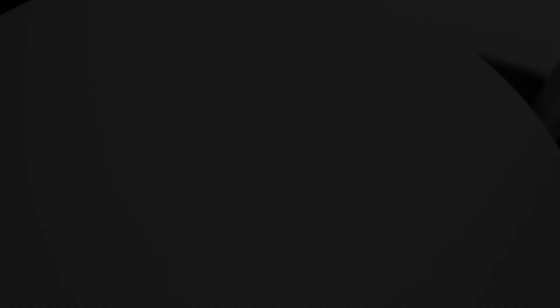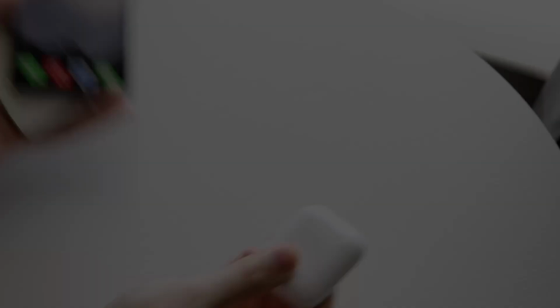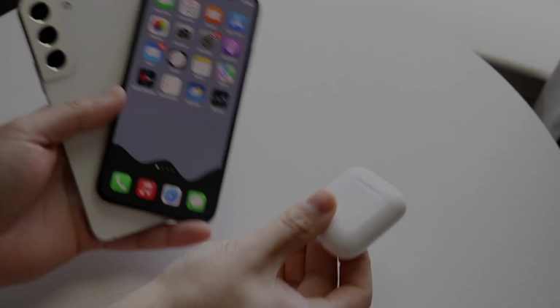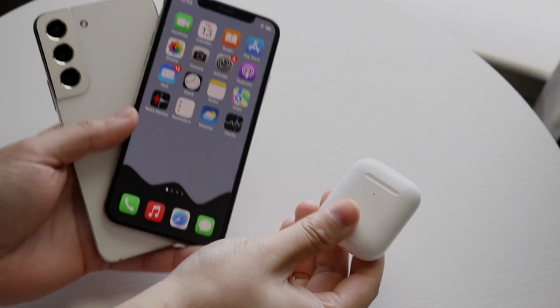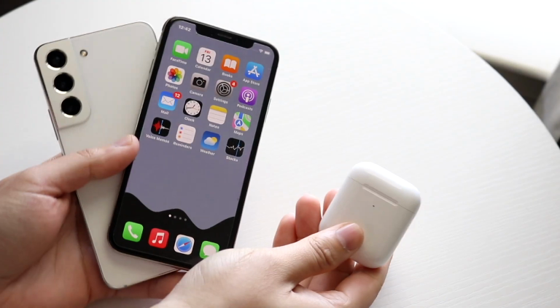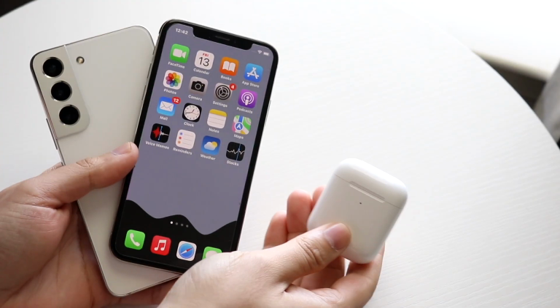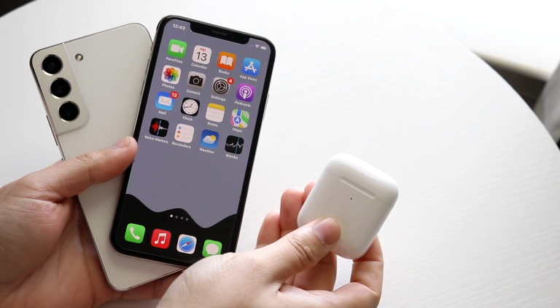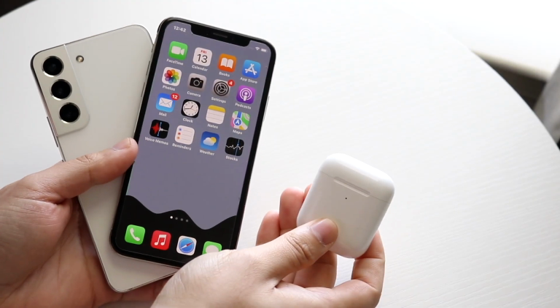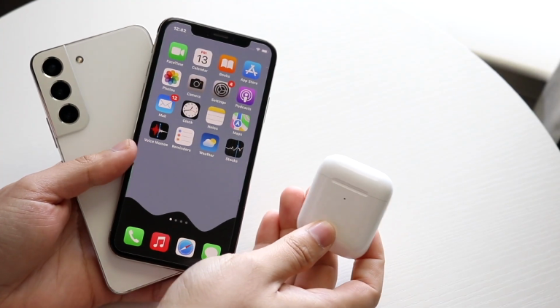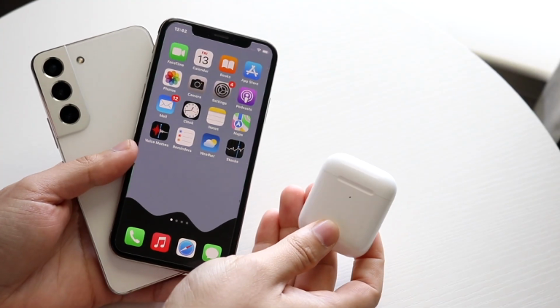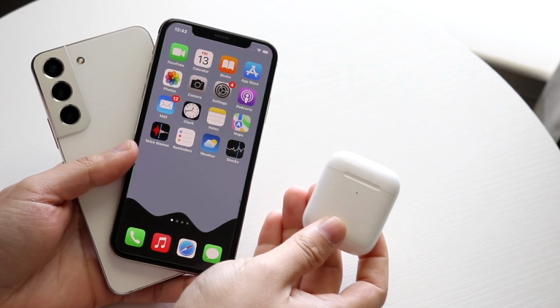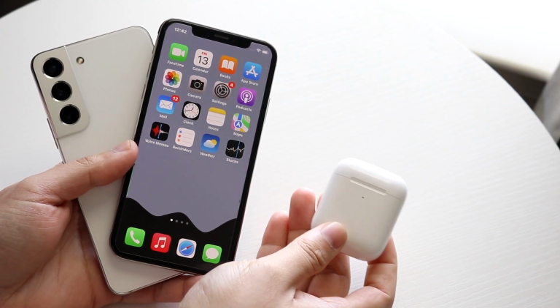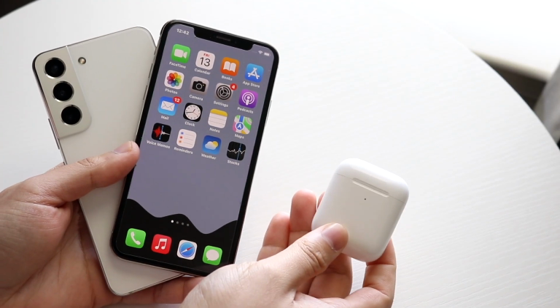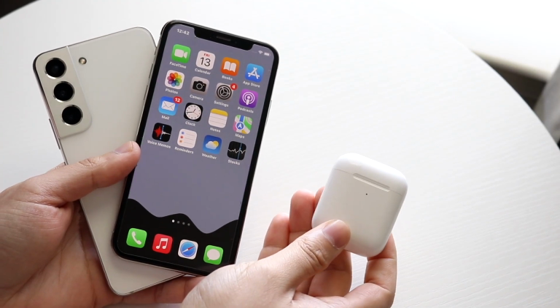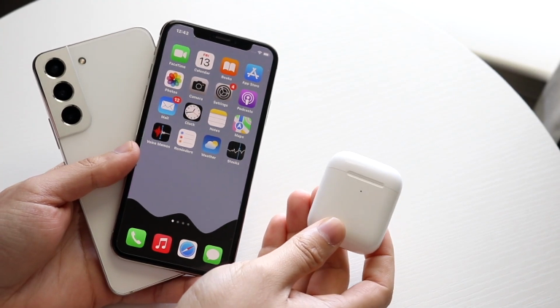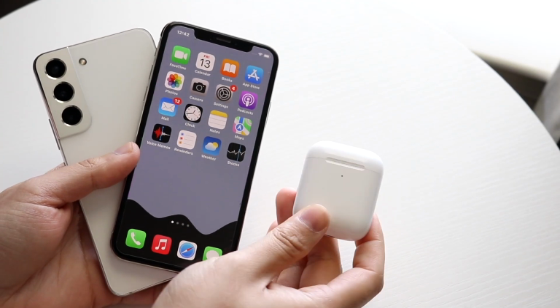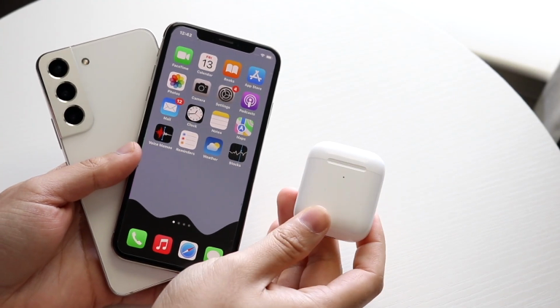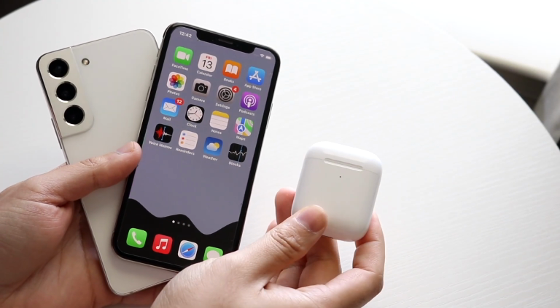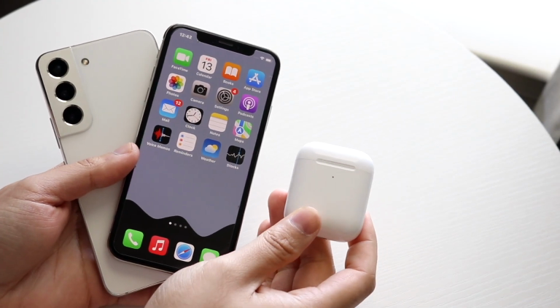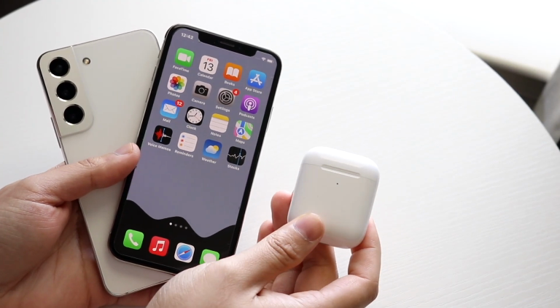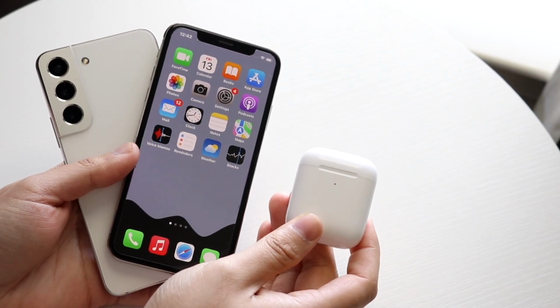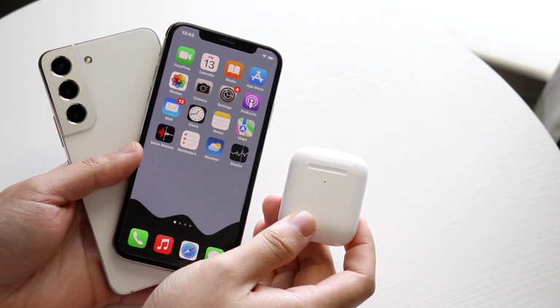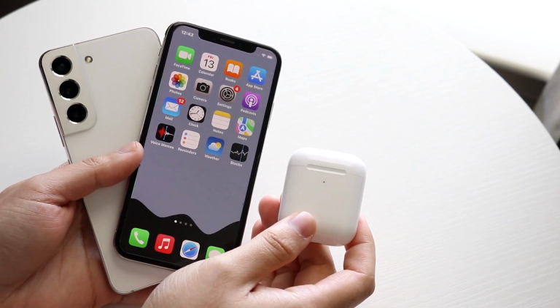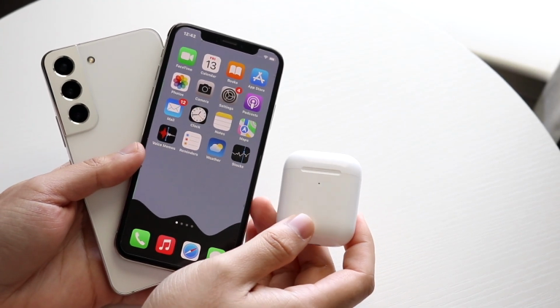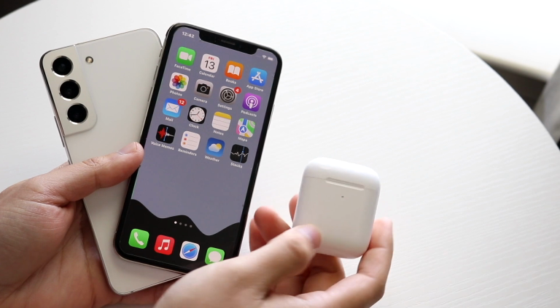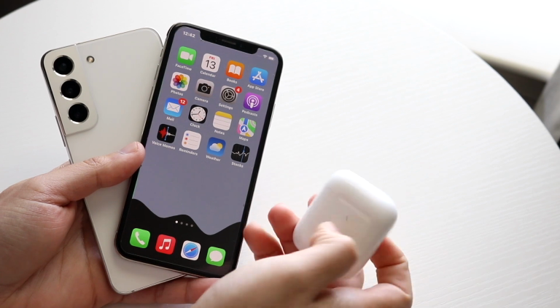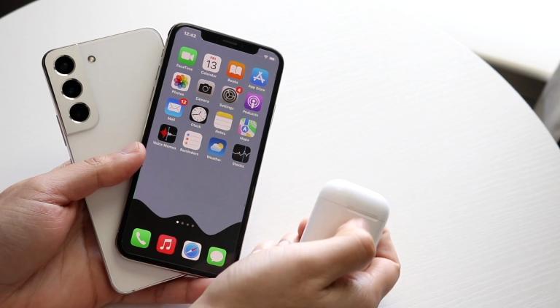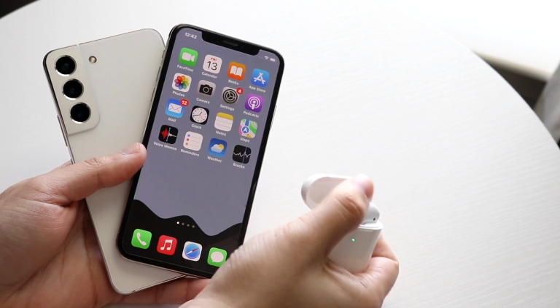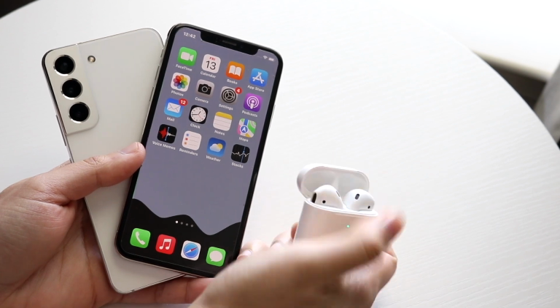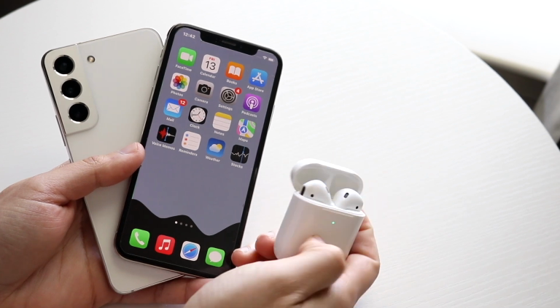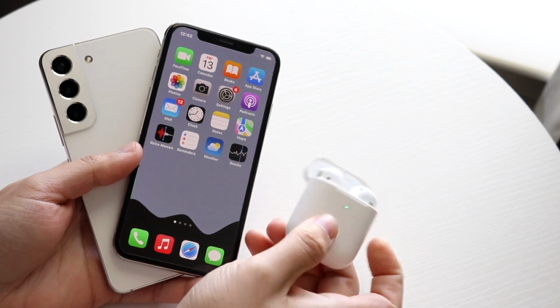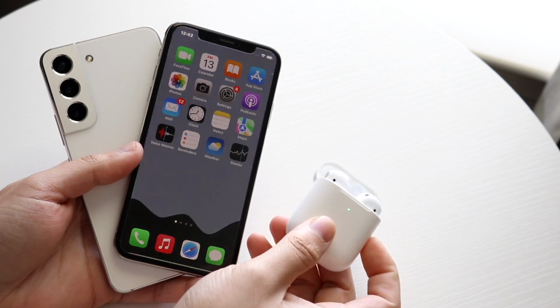Welcome back everyone. You may have a set of AirPods that do not show up under your Bluetooth options on your iPhone or Android.